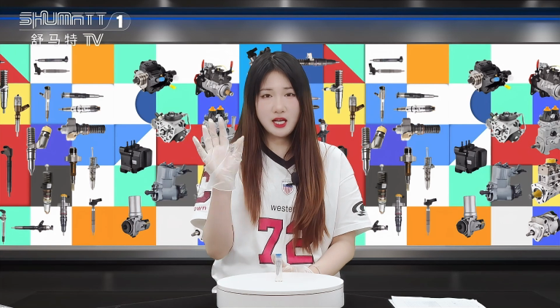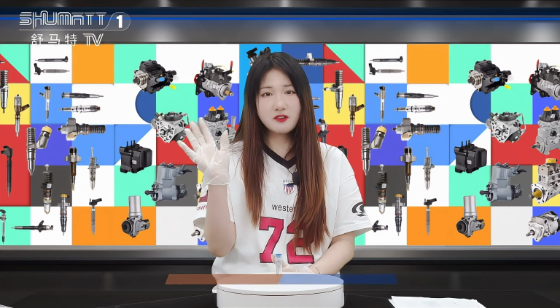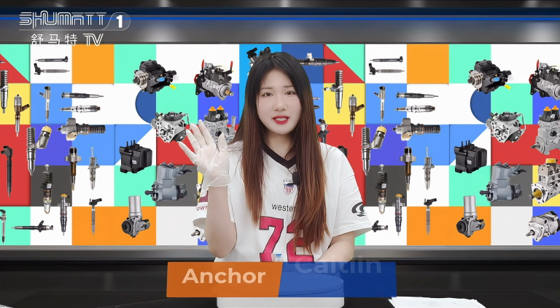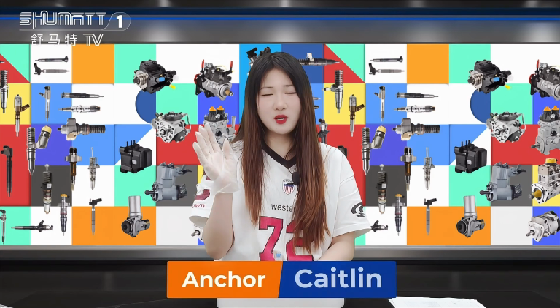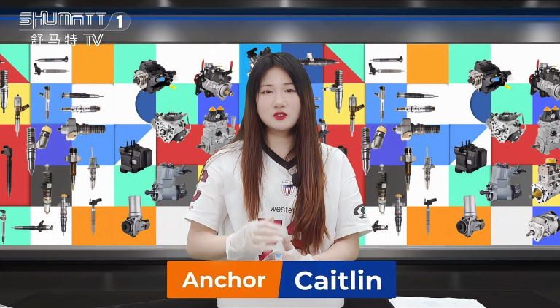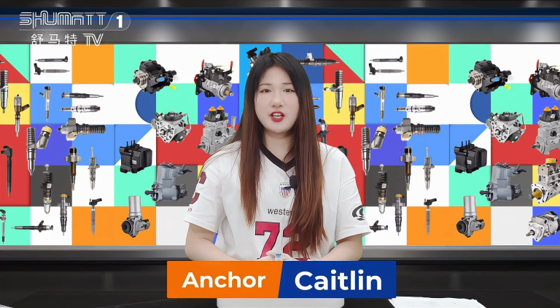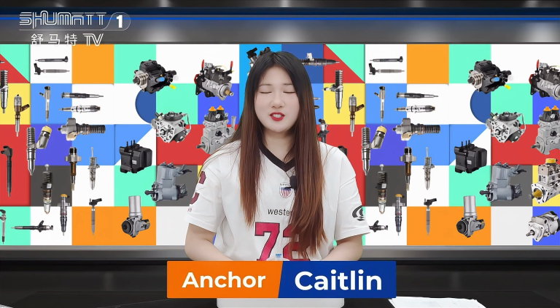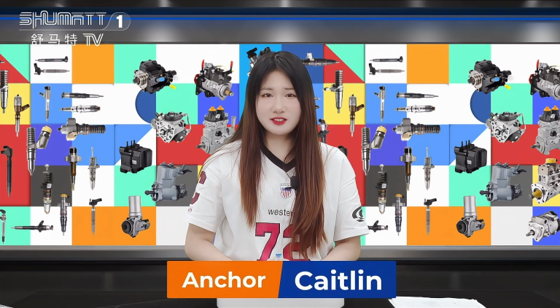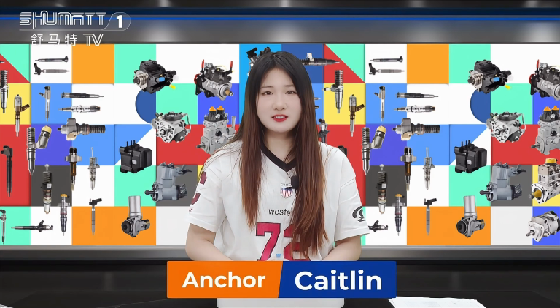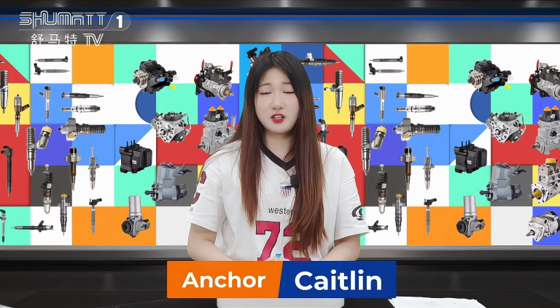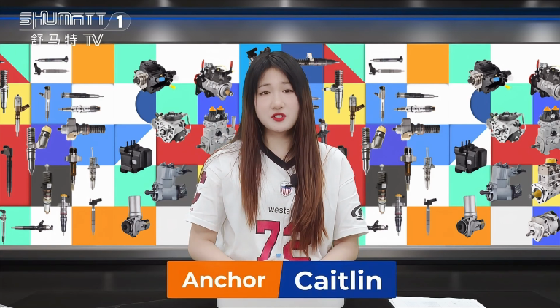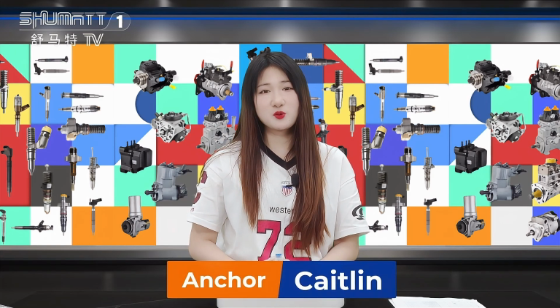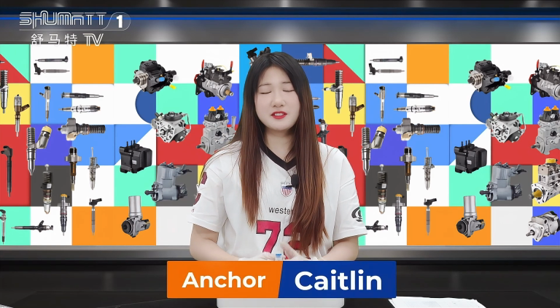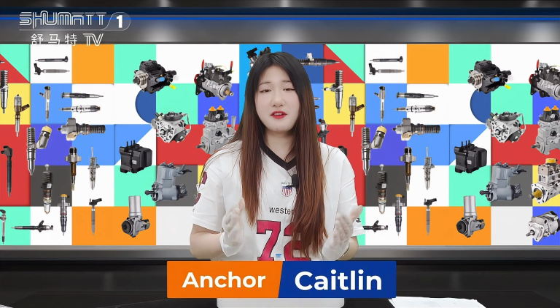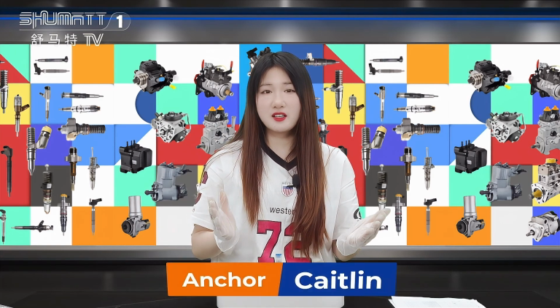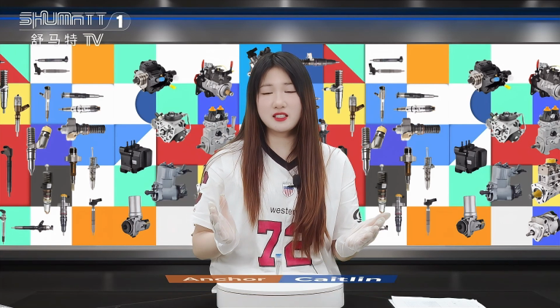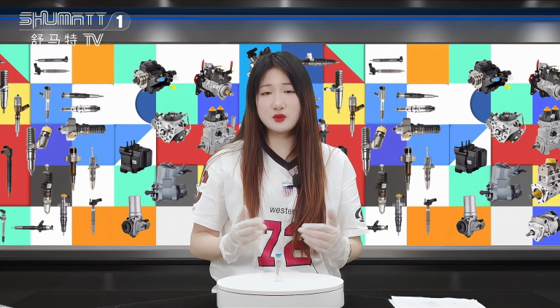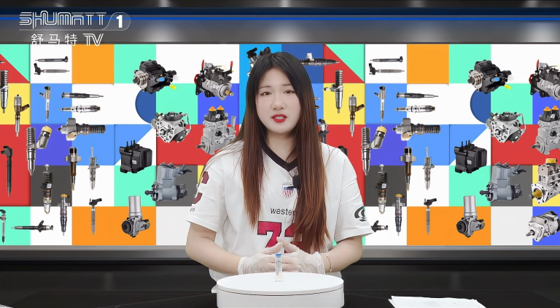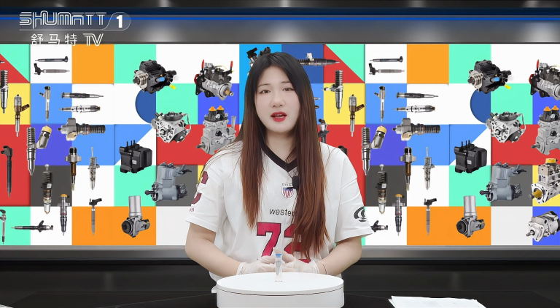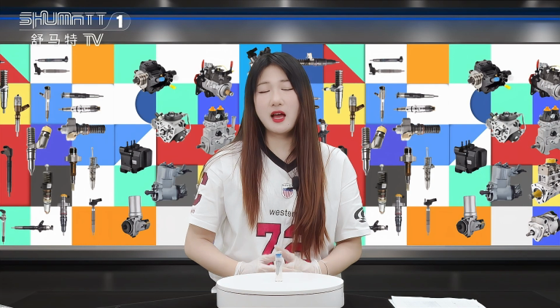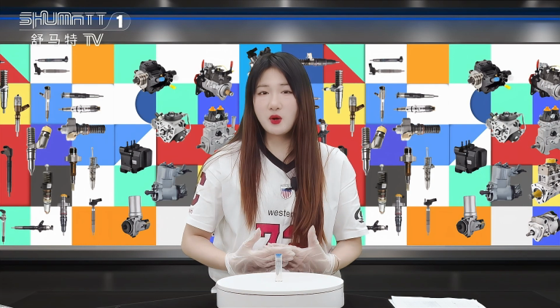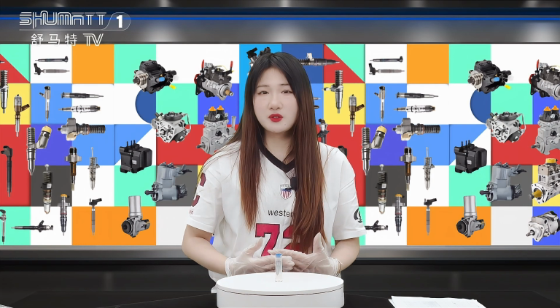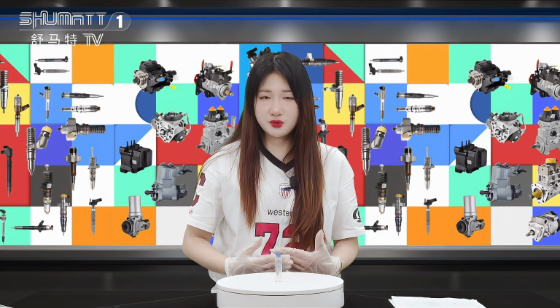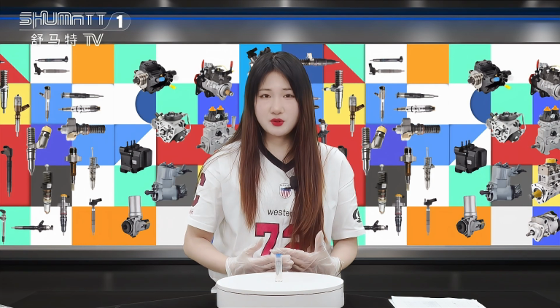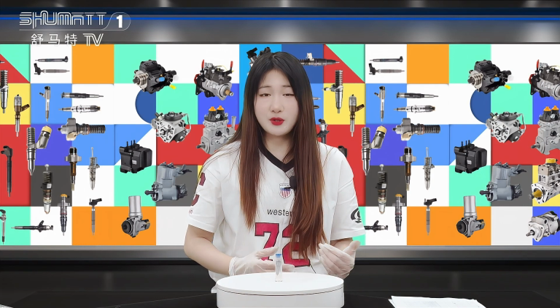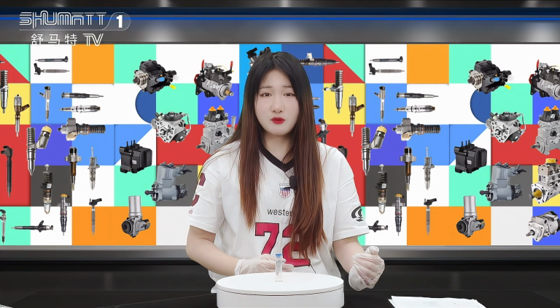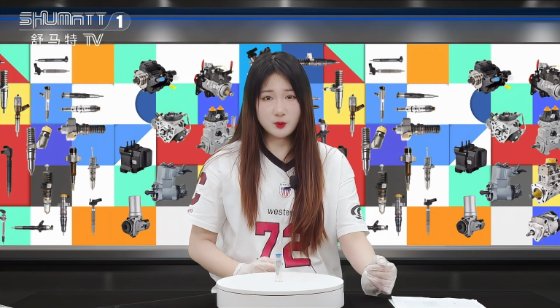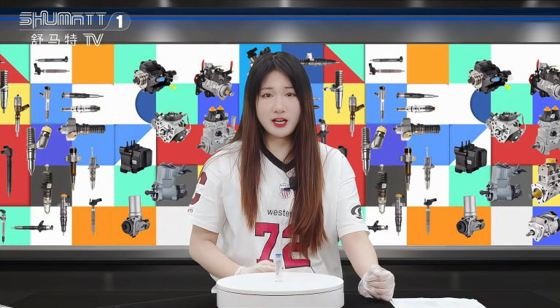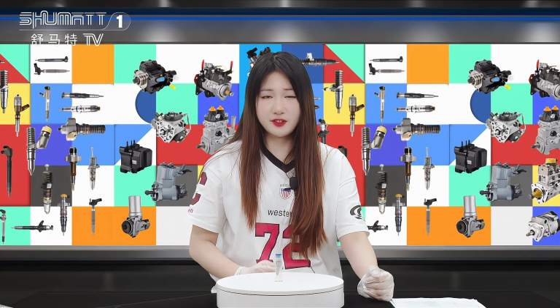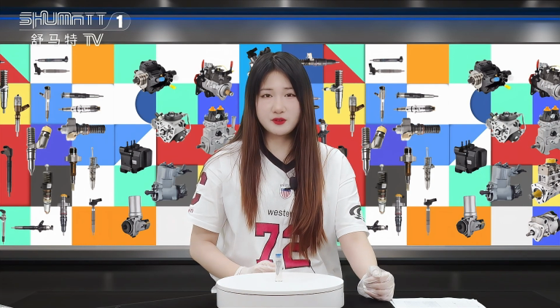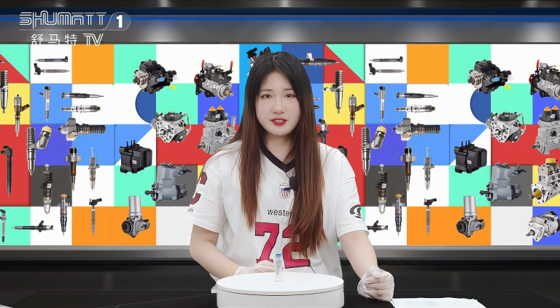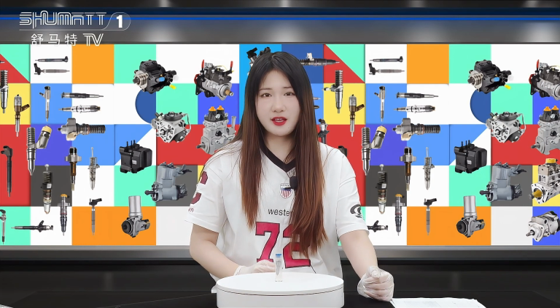Hello everybody, welcome to our channel. This is Caitlyn from Shenzheng Shumatt. Today we are very glad to be here and I will introduce you our new arrival product for you. See this together.